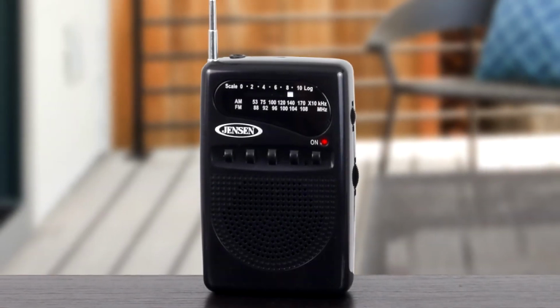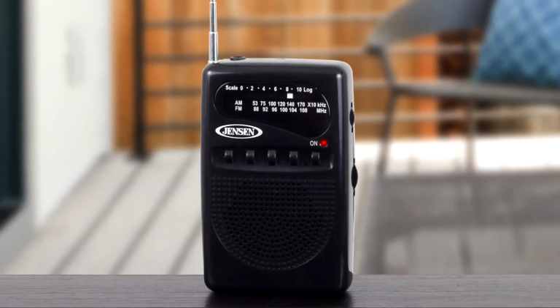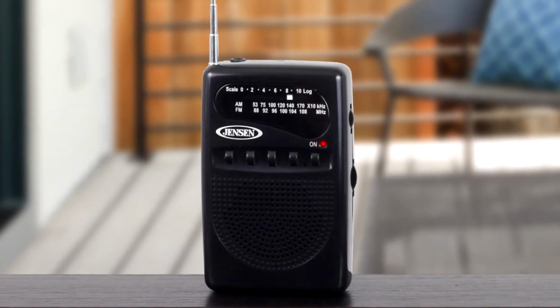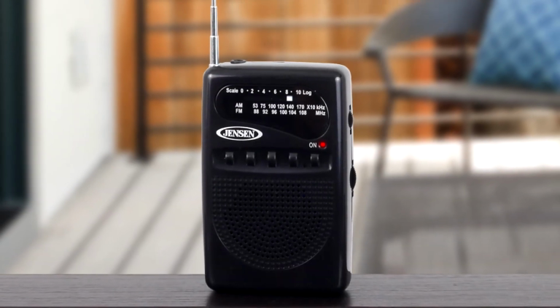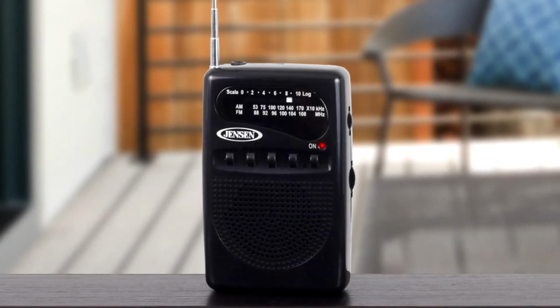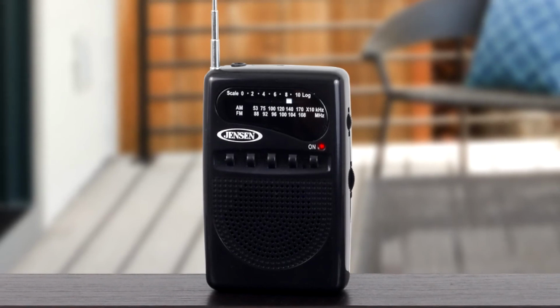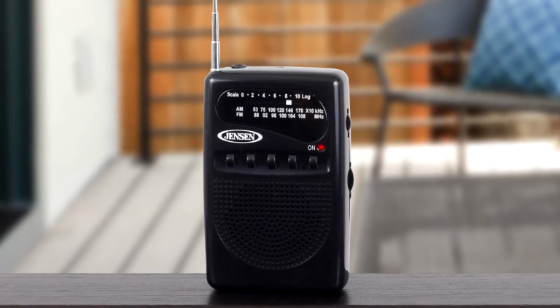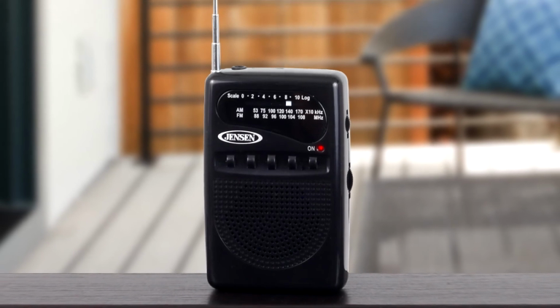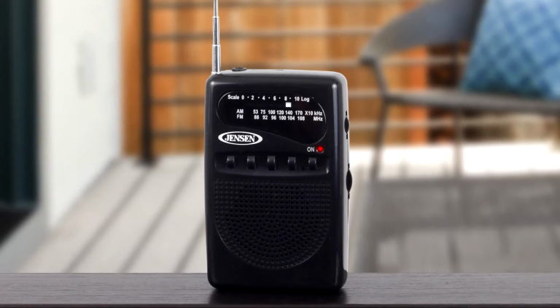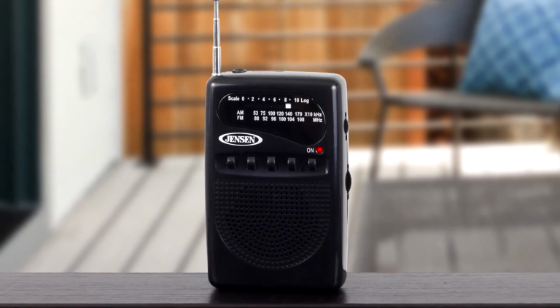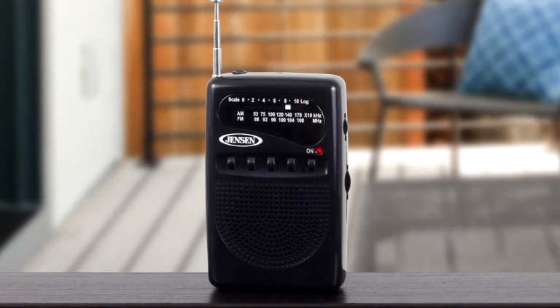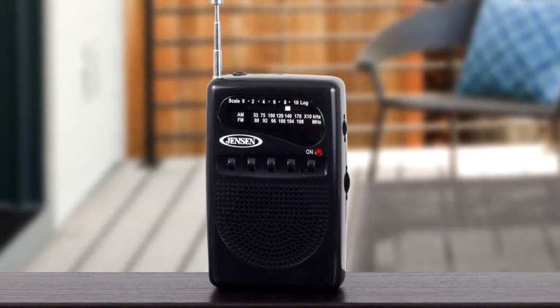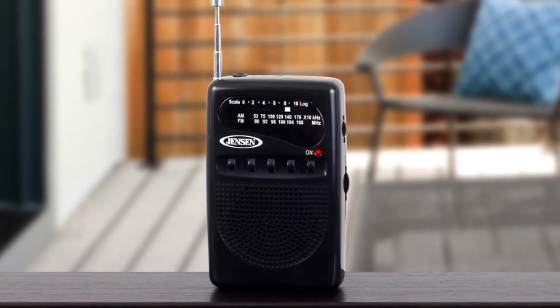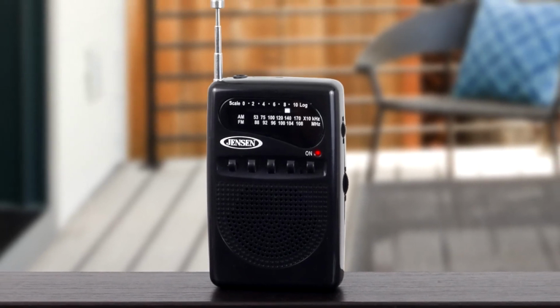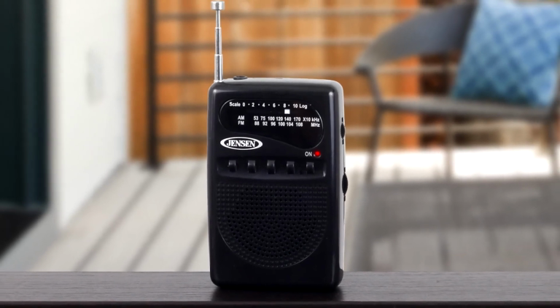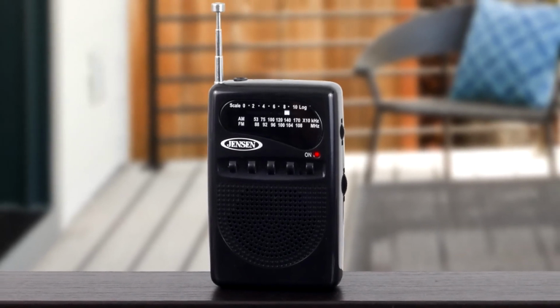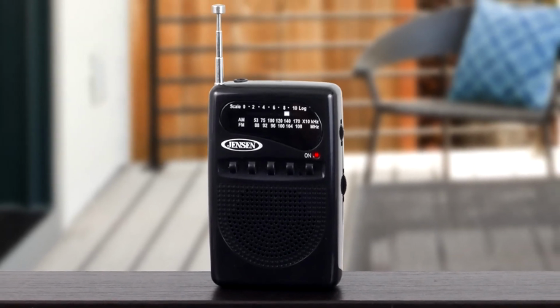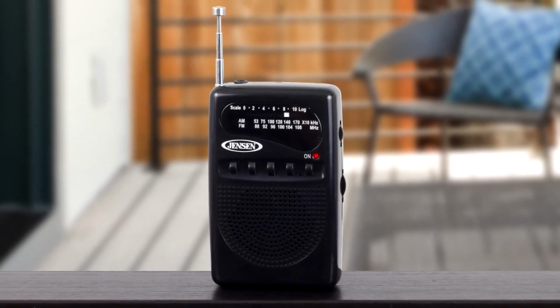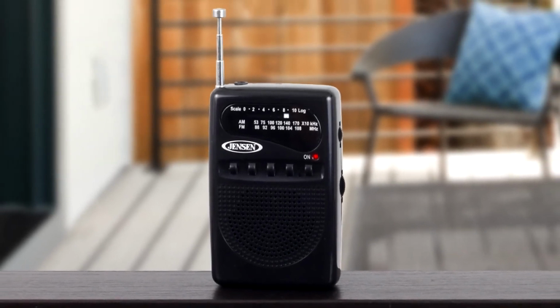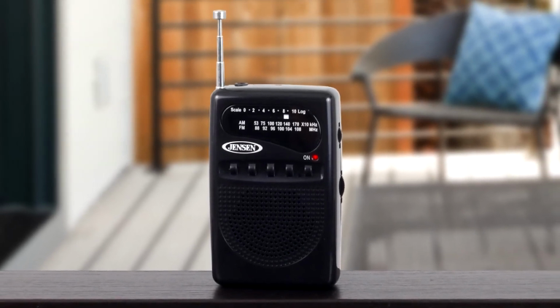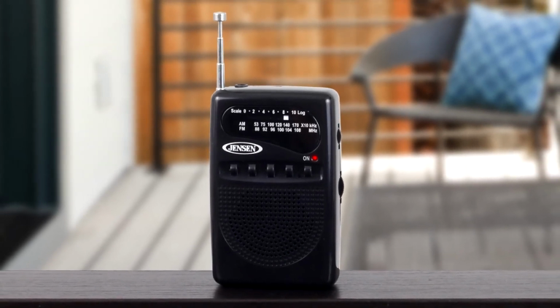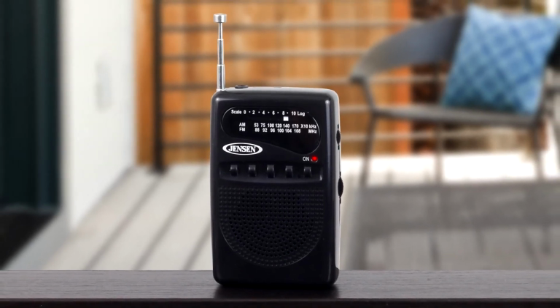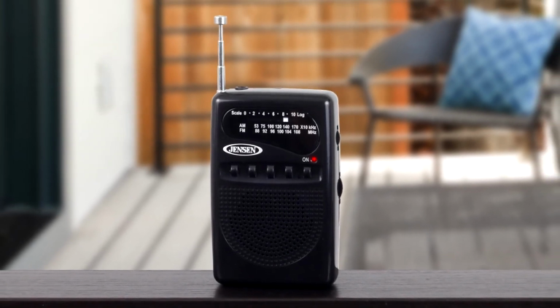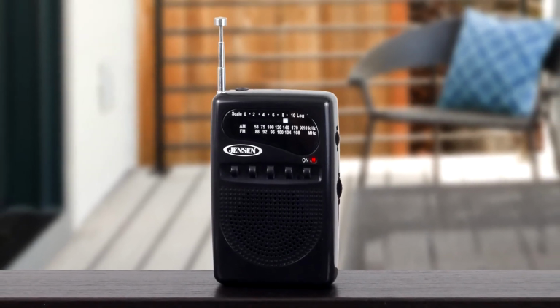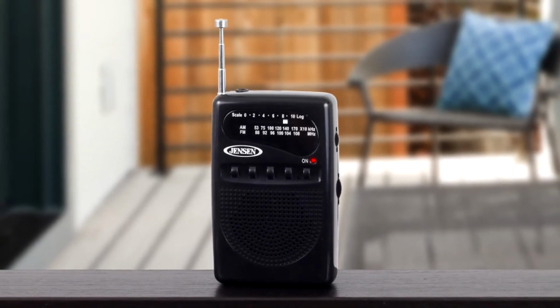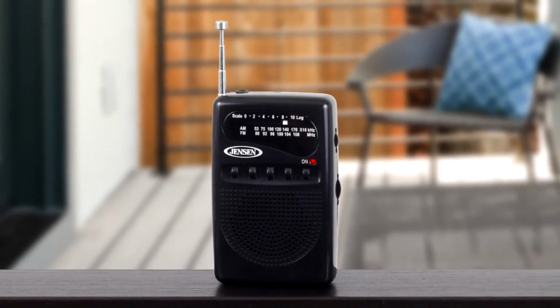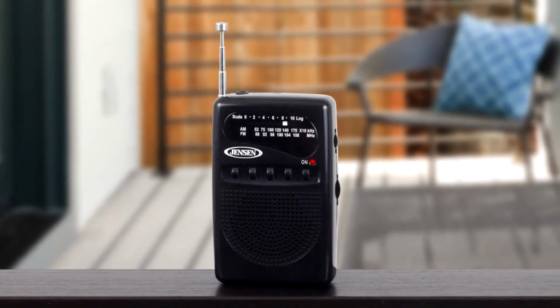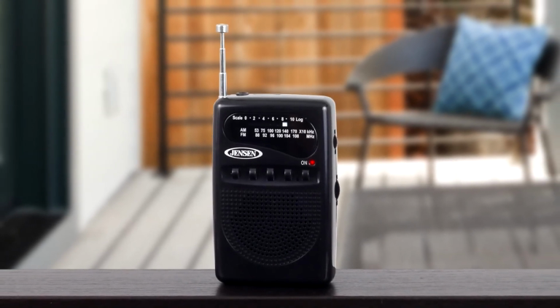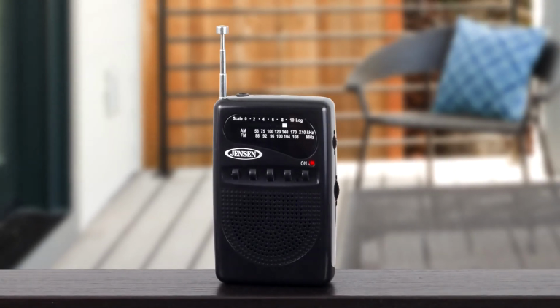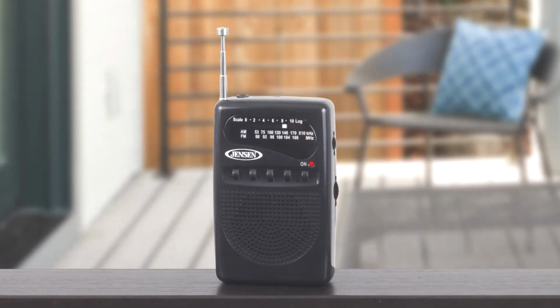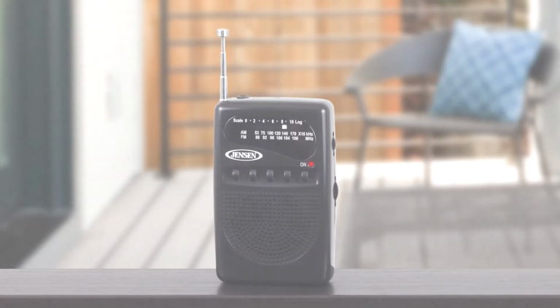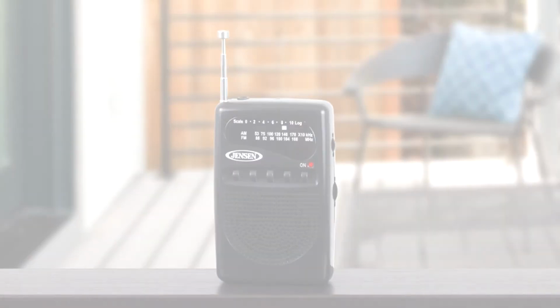The Jensen MR80 AM-FM Pocket Radio is an affordable, easy way to listen to music on the go.